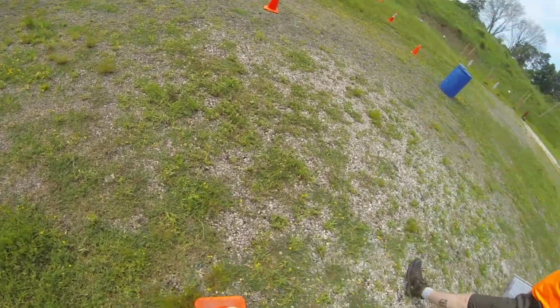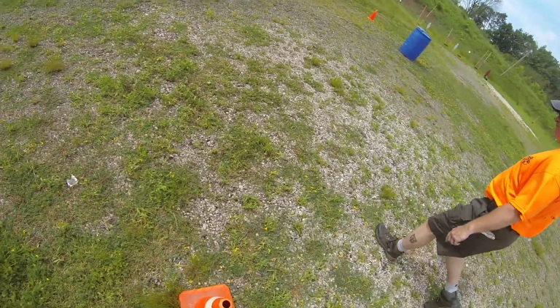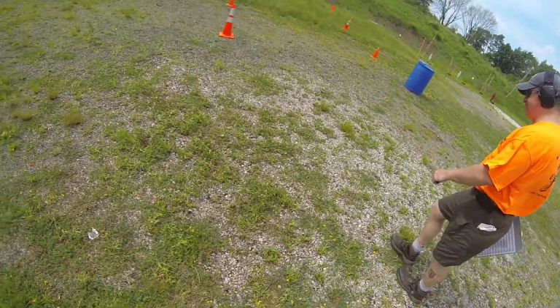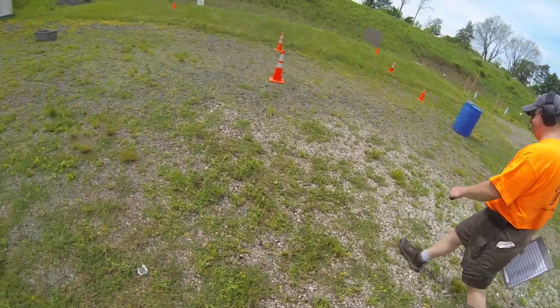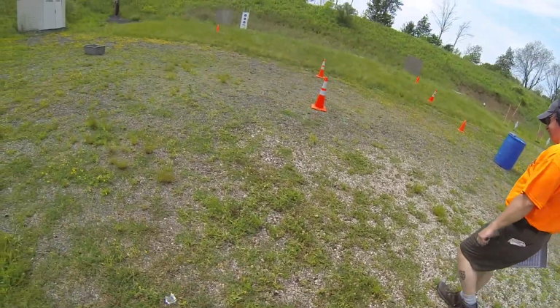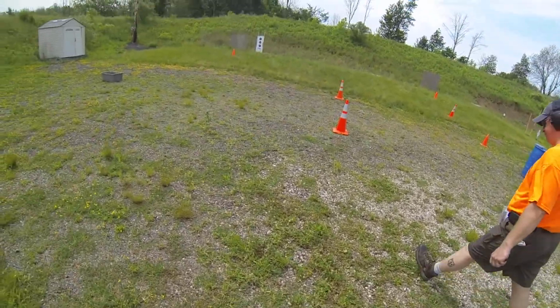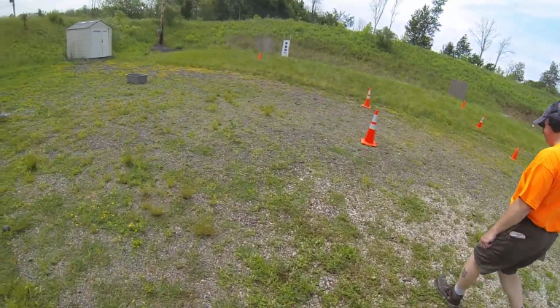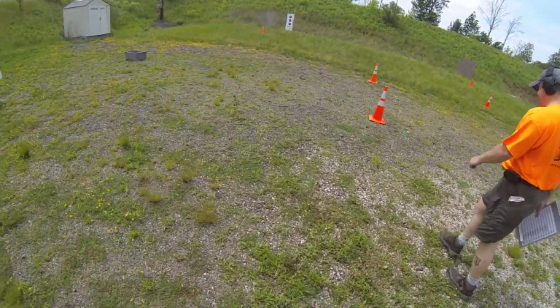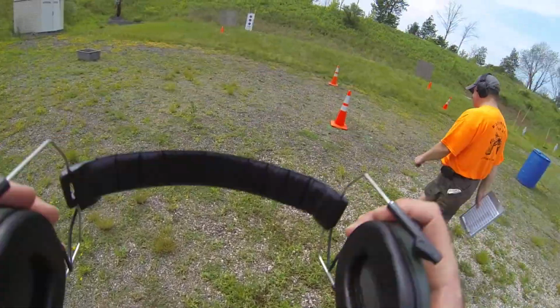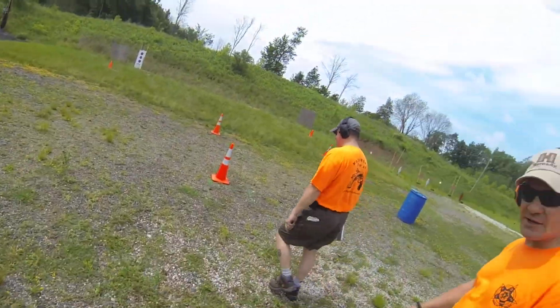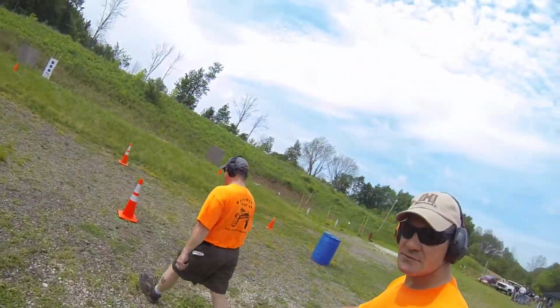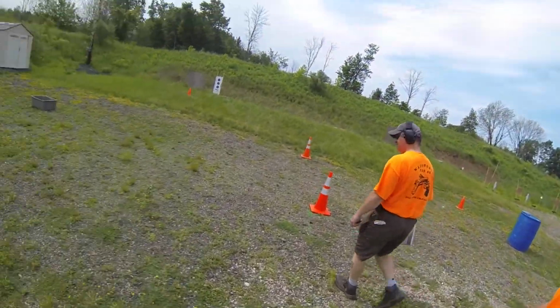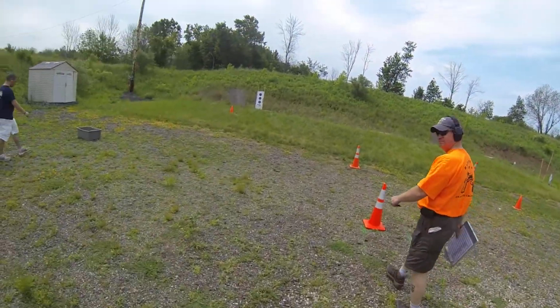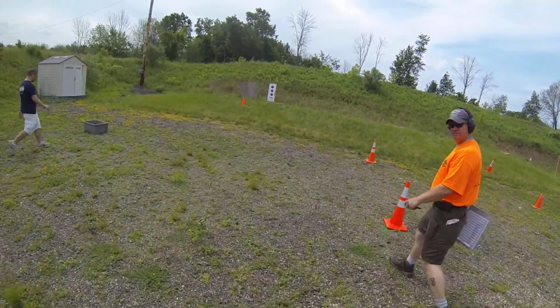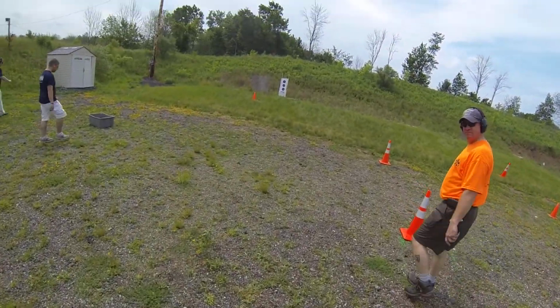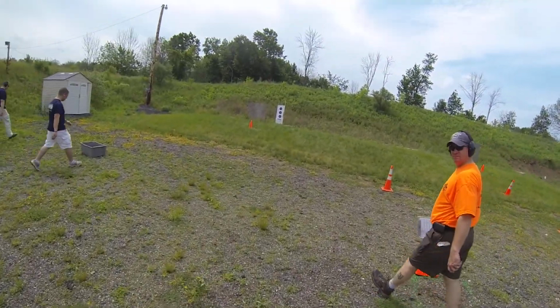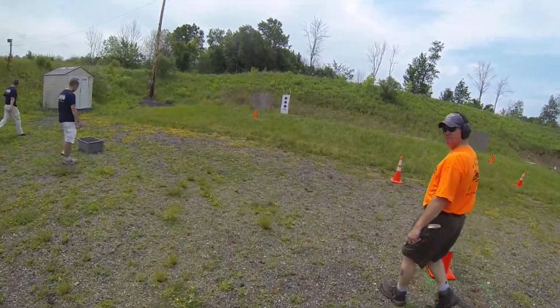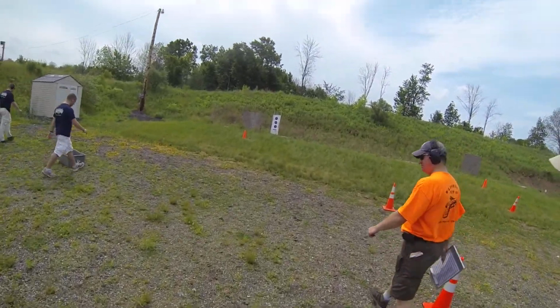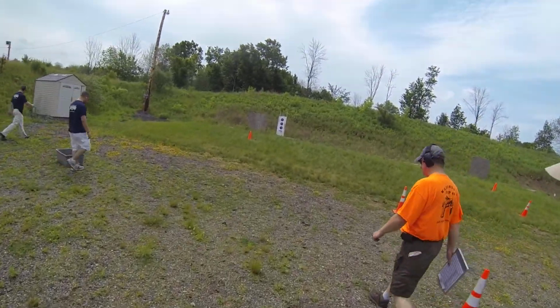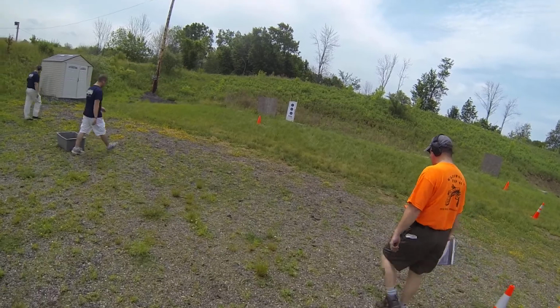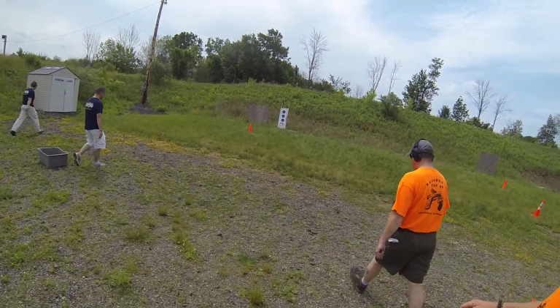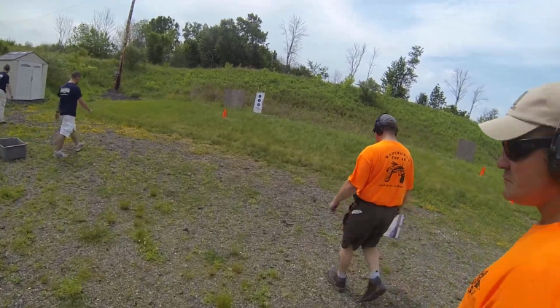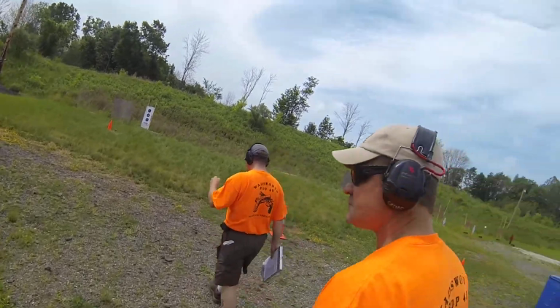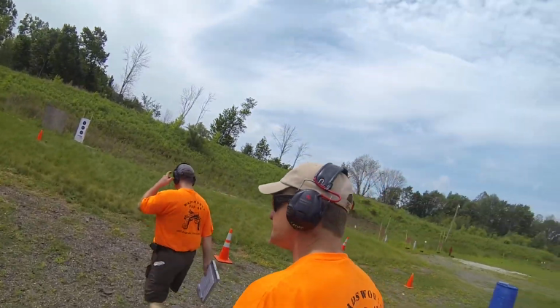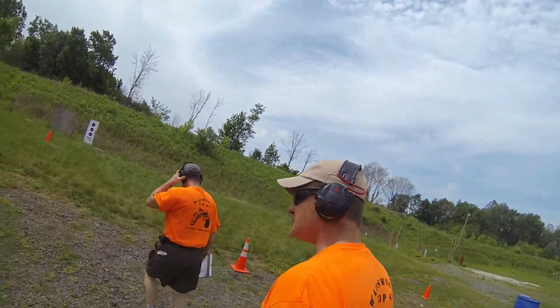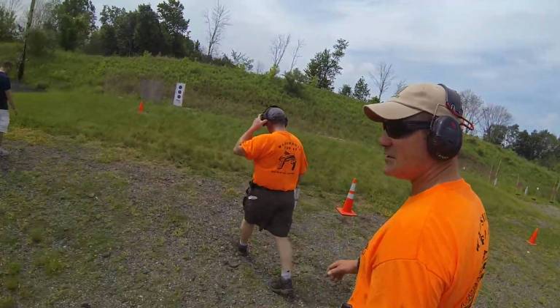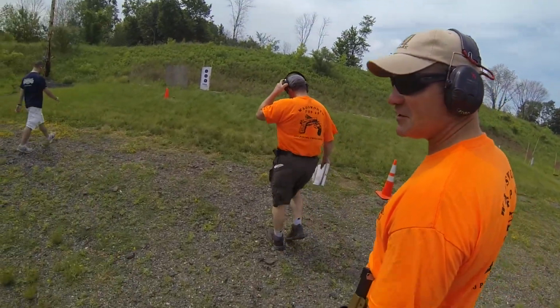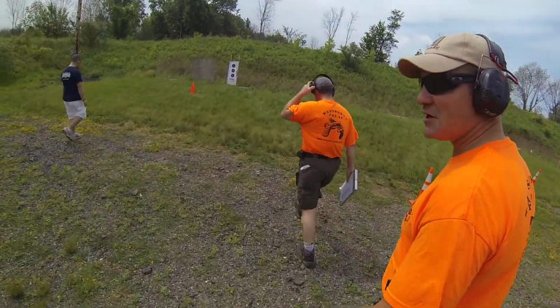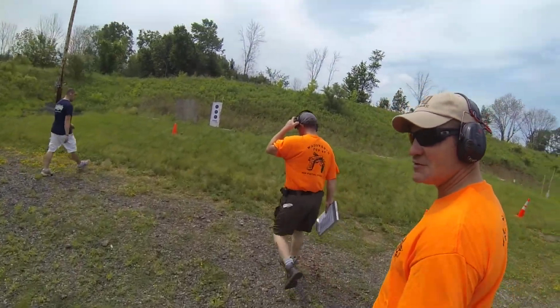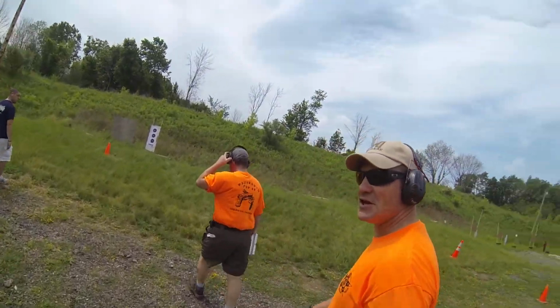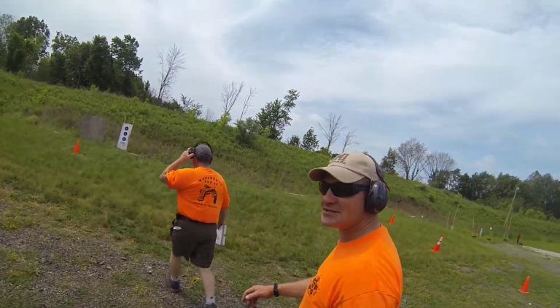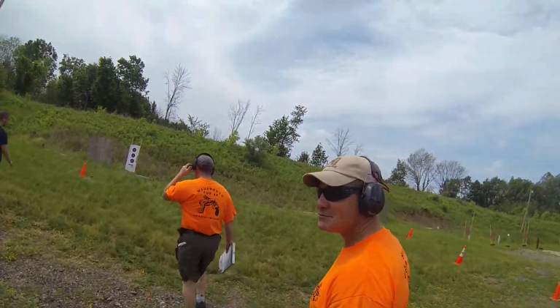Clear. What kind of pistol is that? It's a Springfield Armory TRP Operator. Full length dust cover. Nice, yeah.